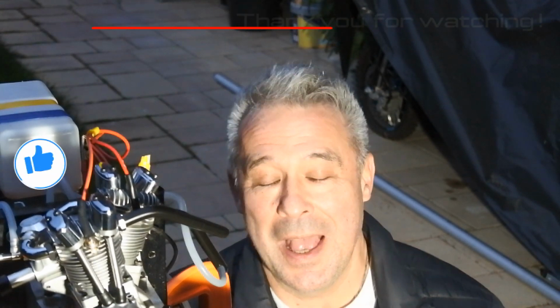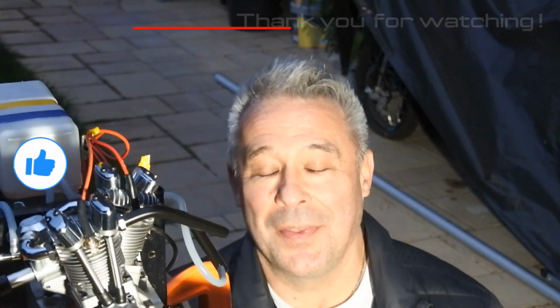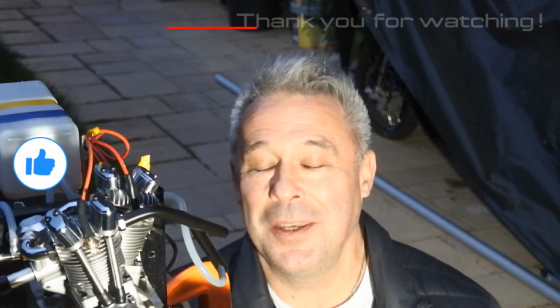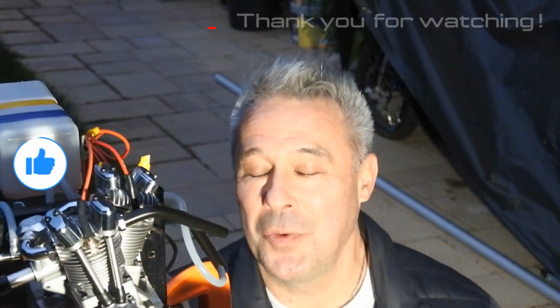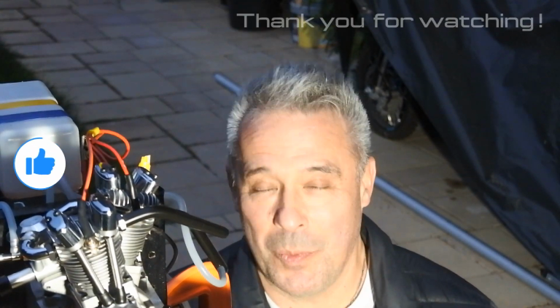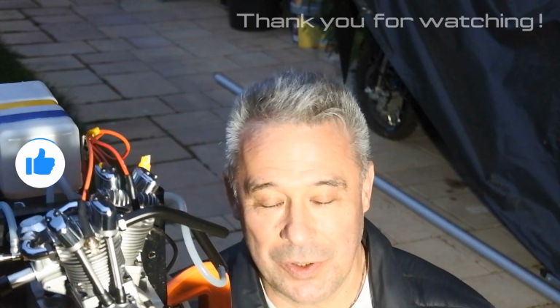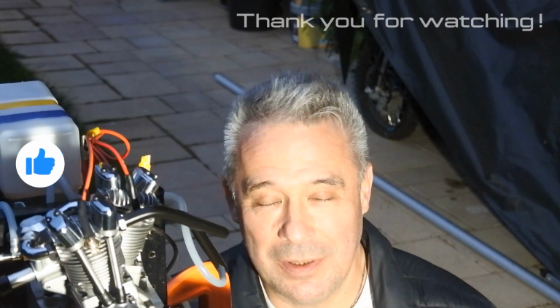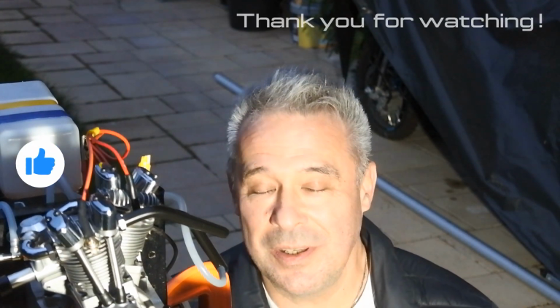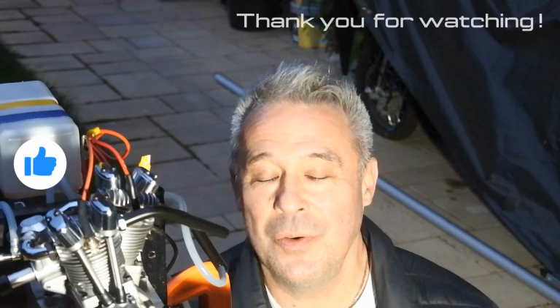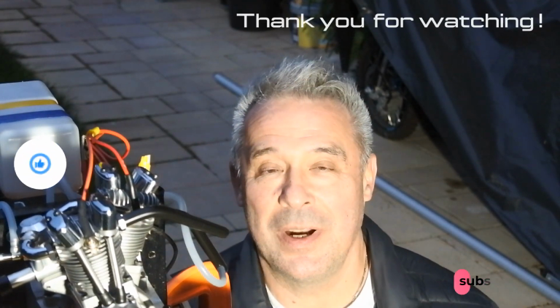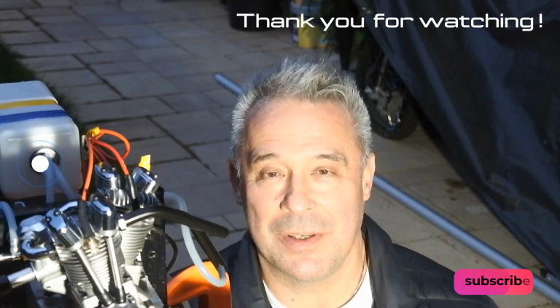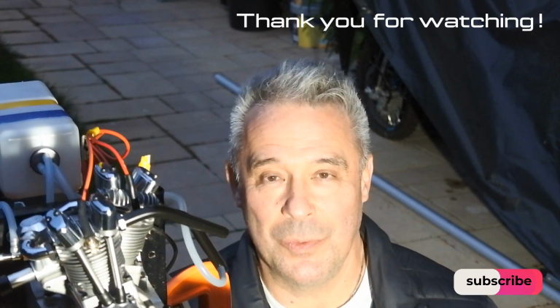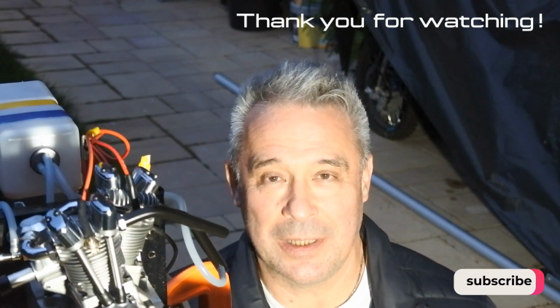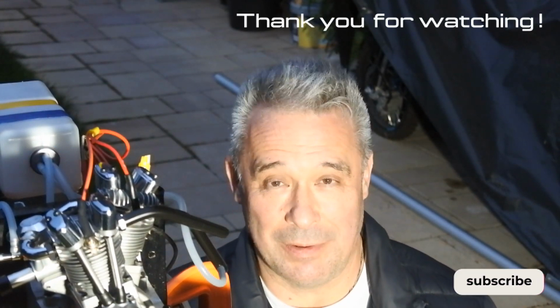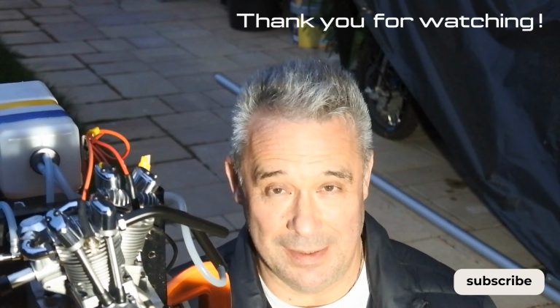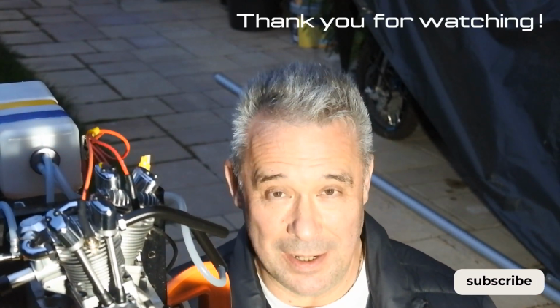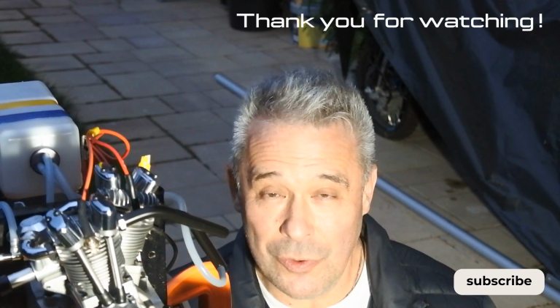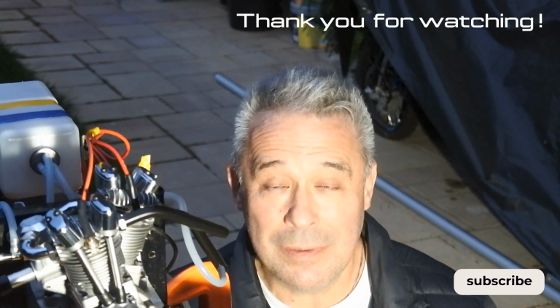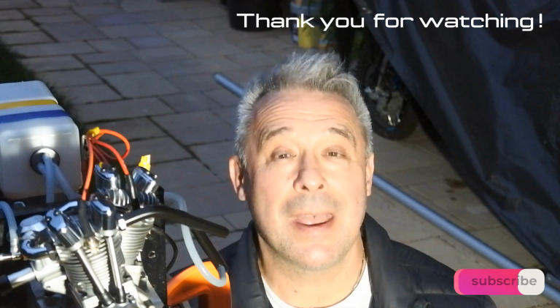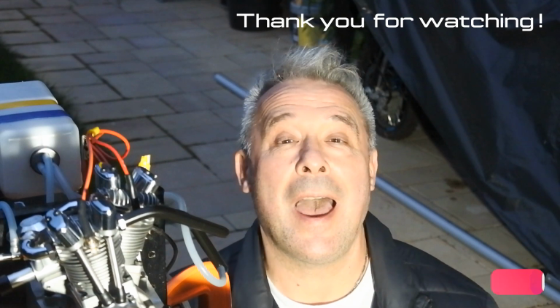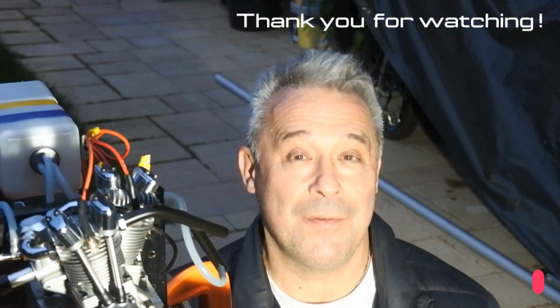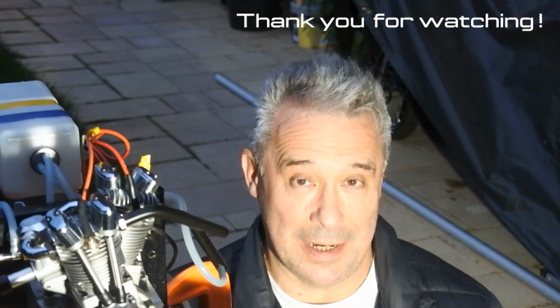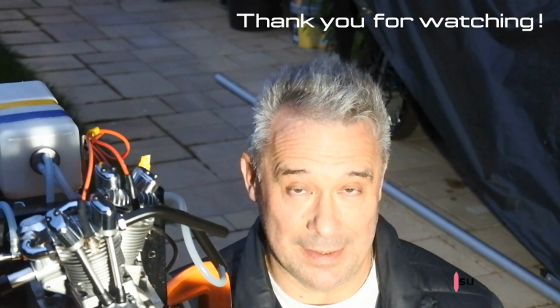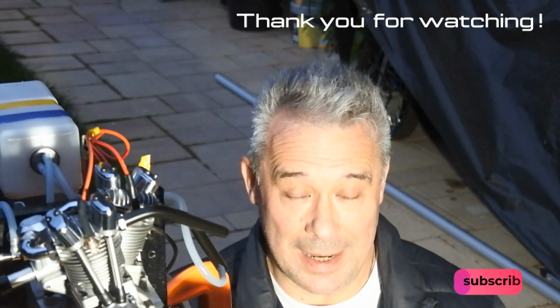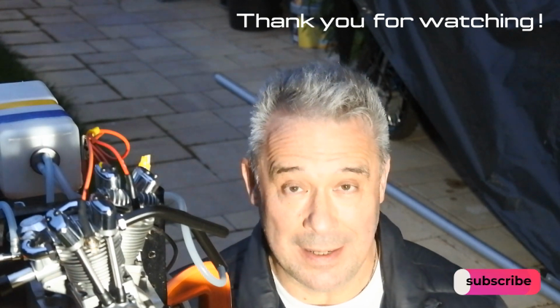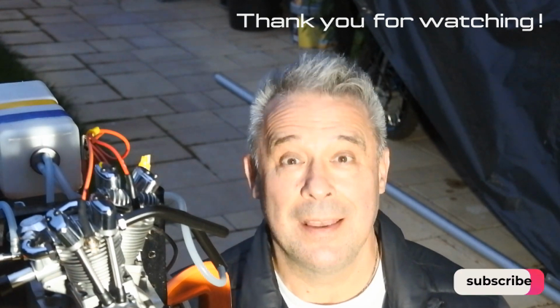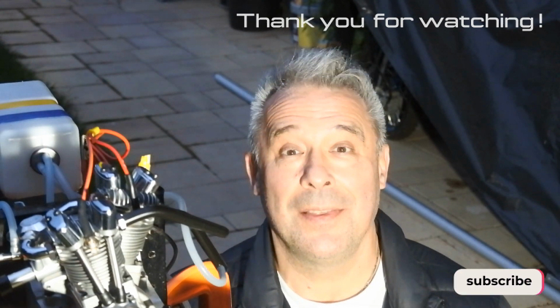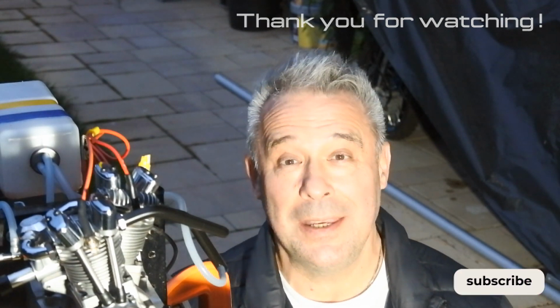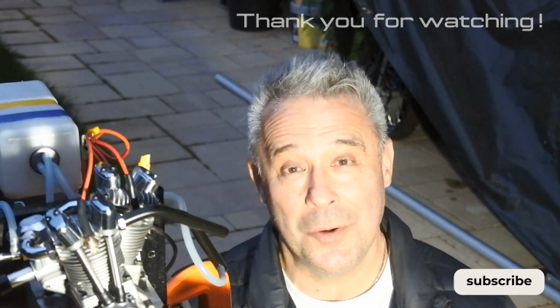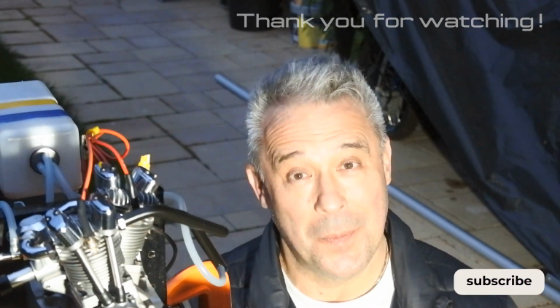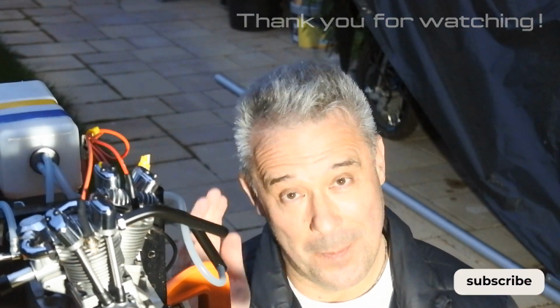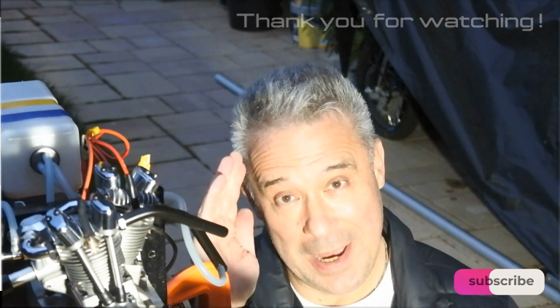Thank you for watching. See you very soon at Crazy Engines. Have a nice day. Bye!